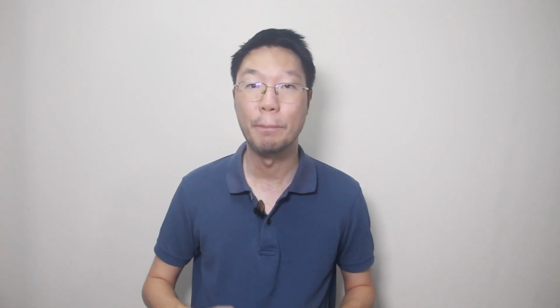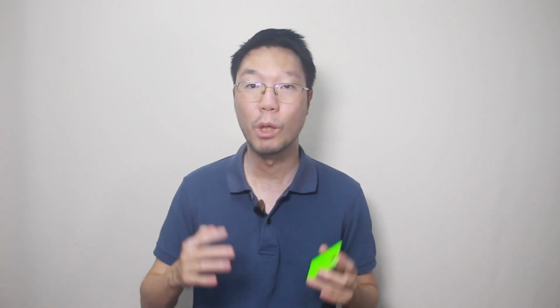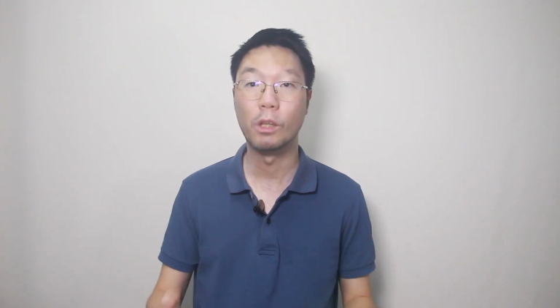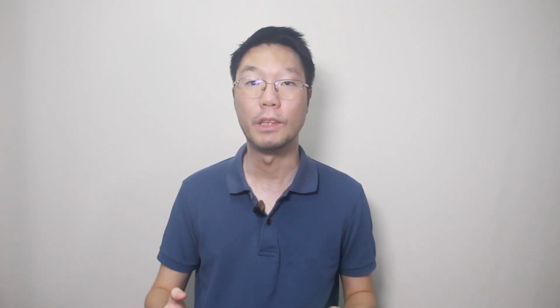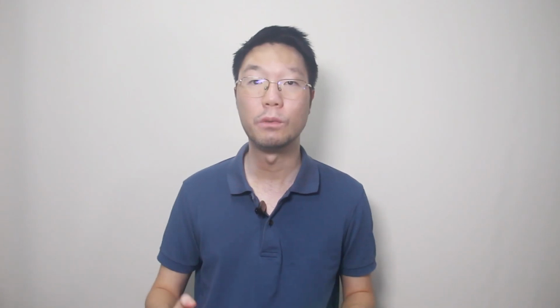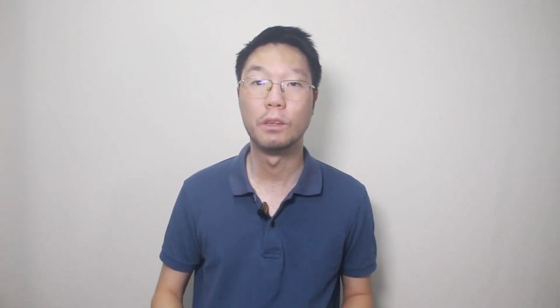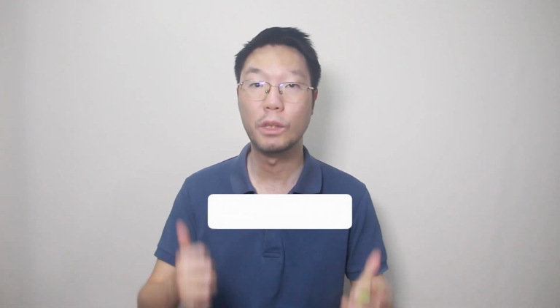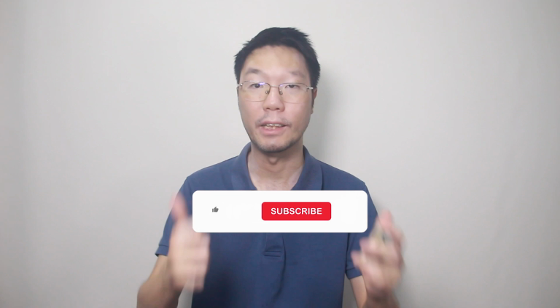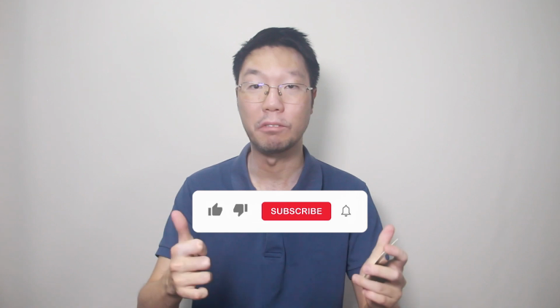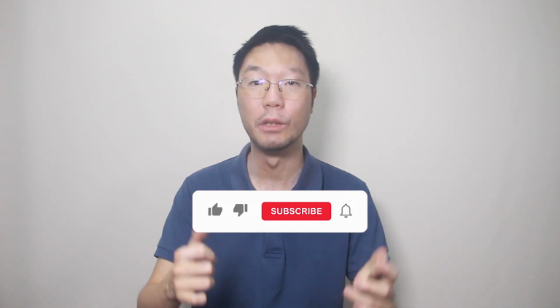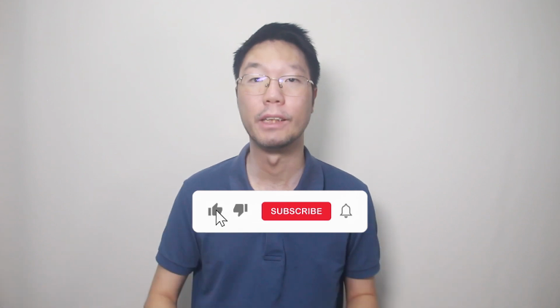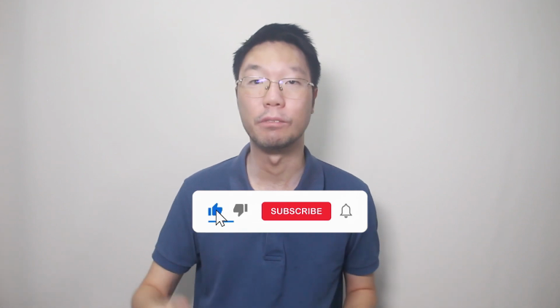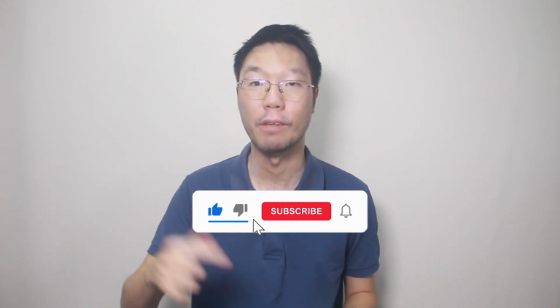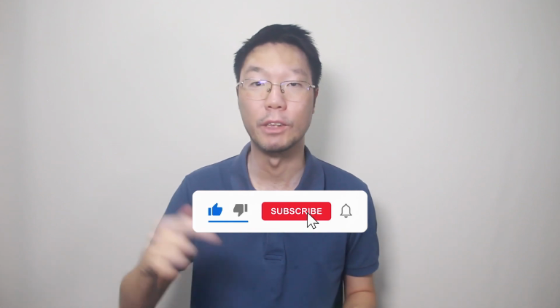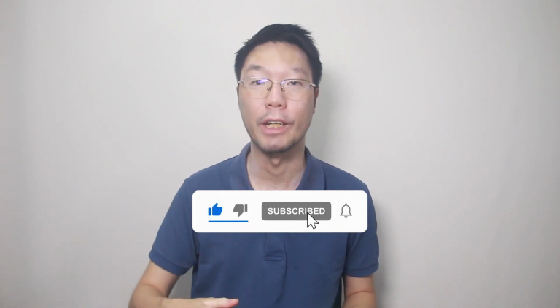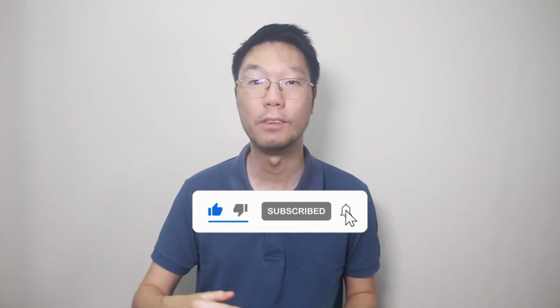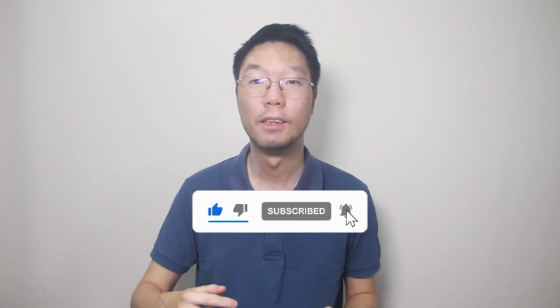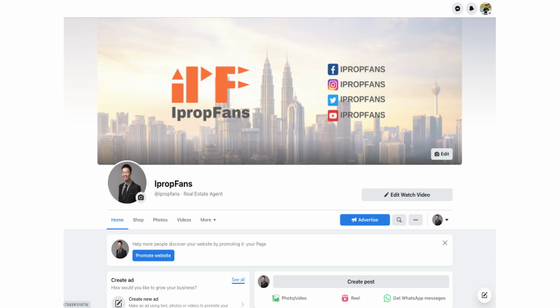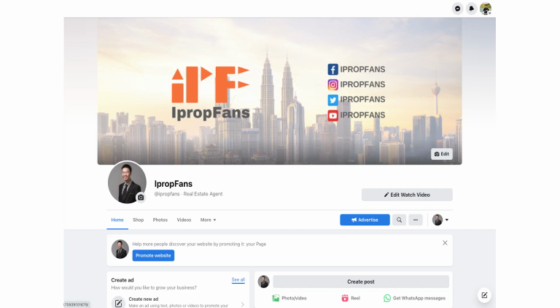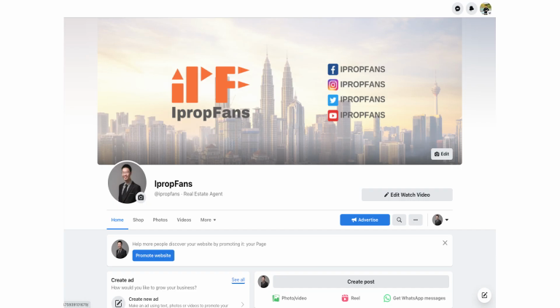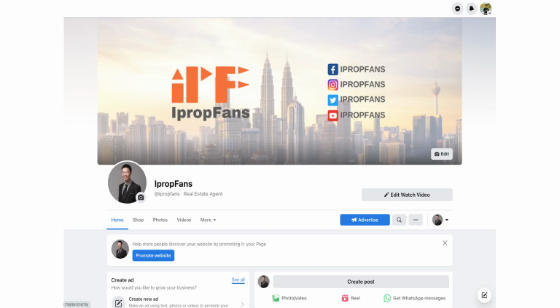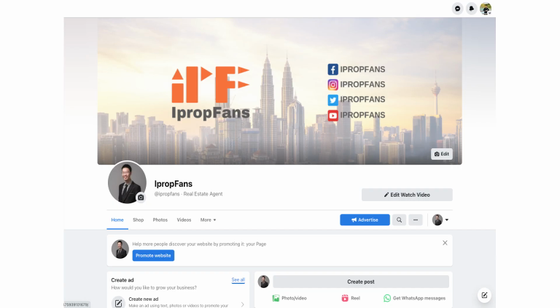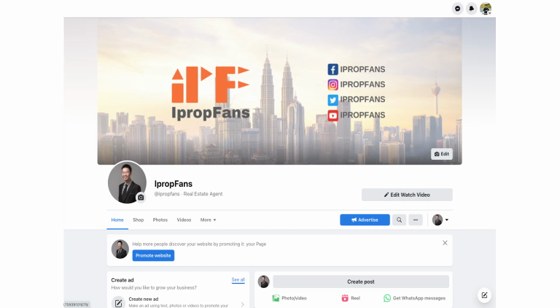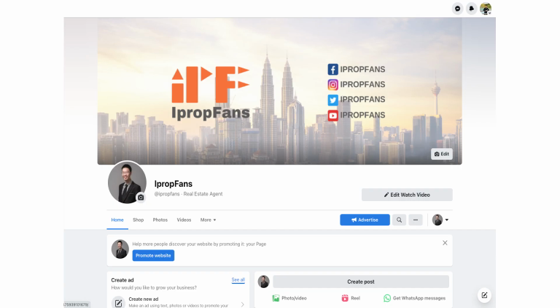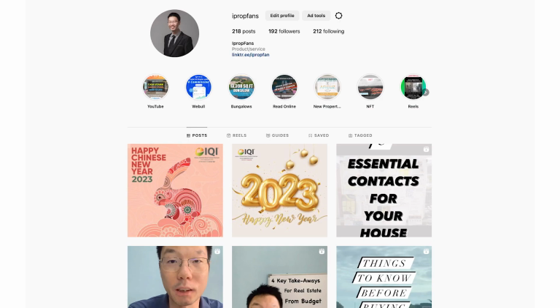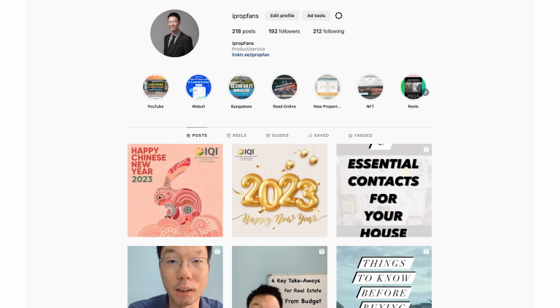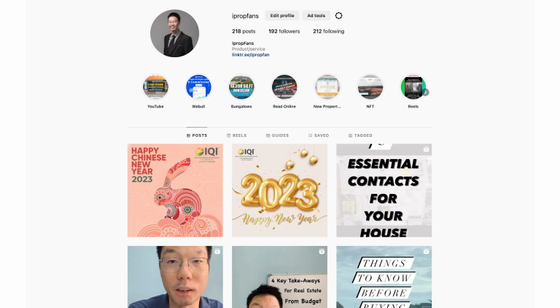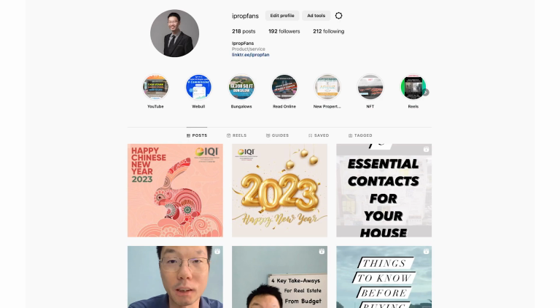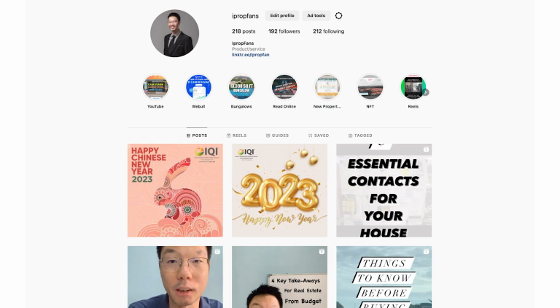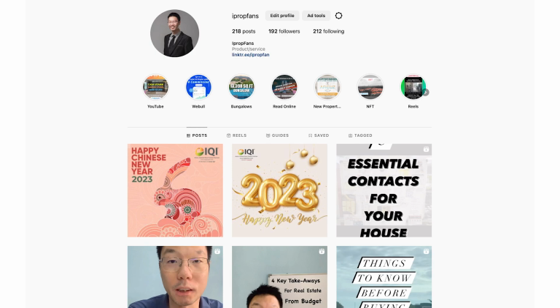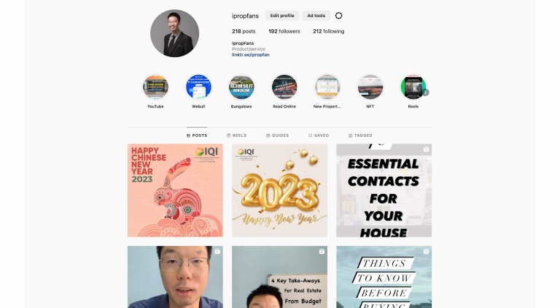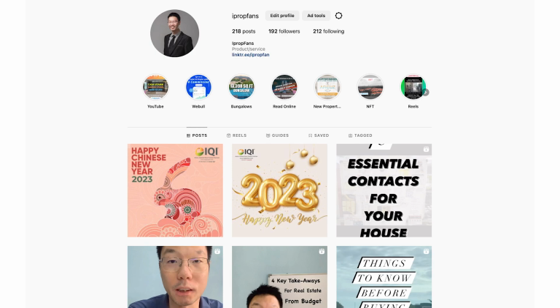Before we continue, do like this video and subscribe to this channel, and follow me on social media to stay tuned for more updates.